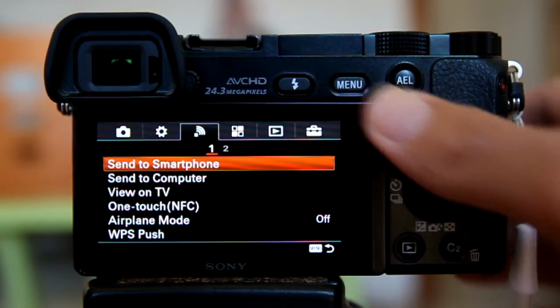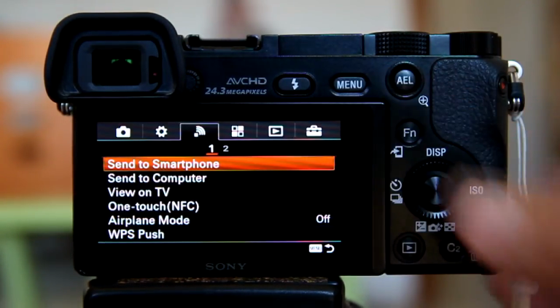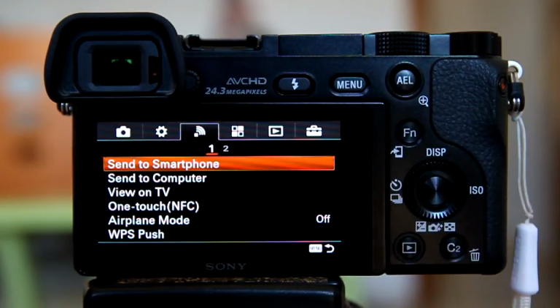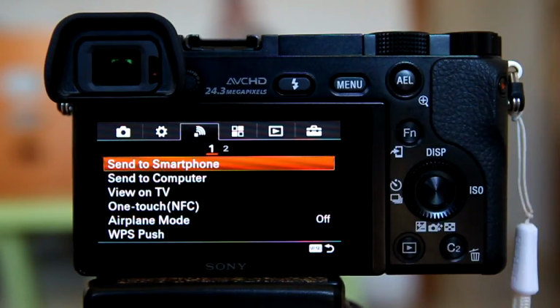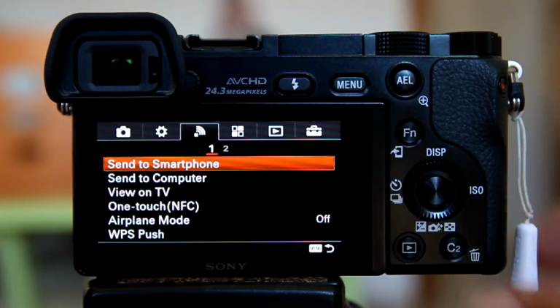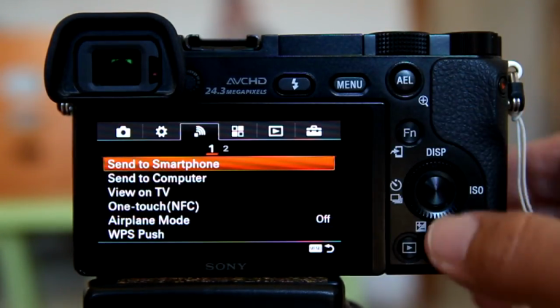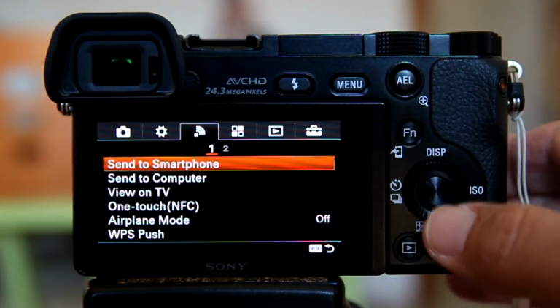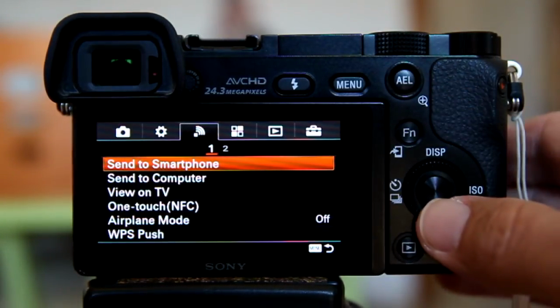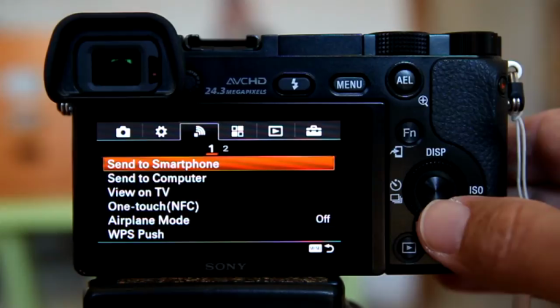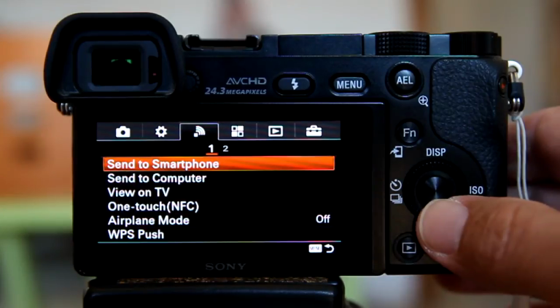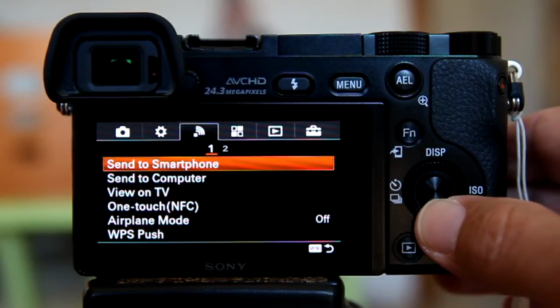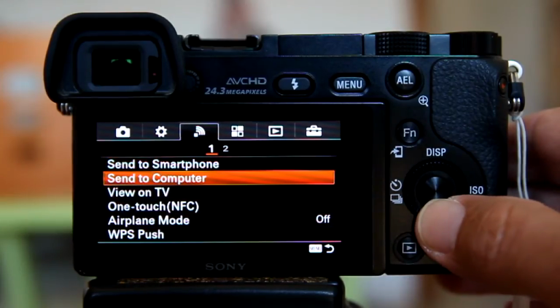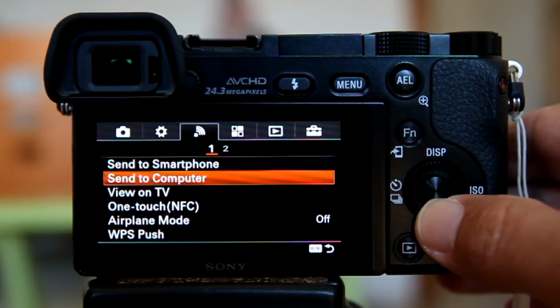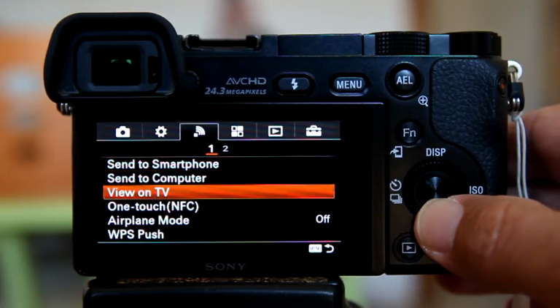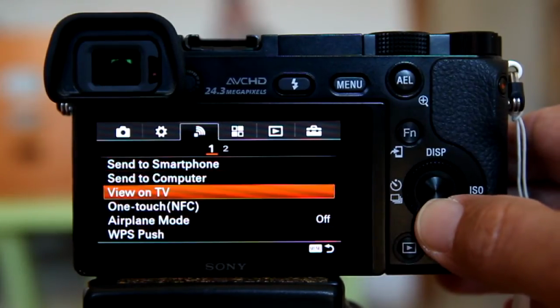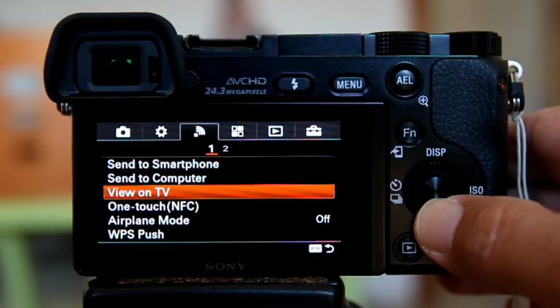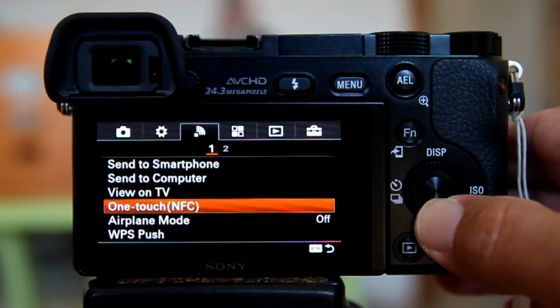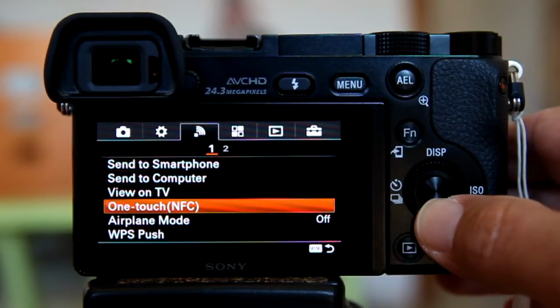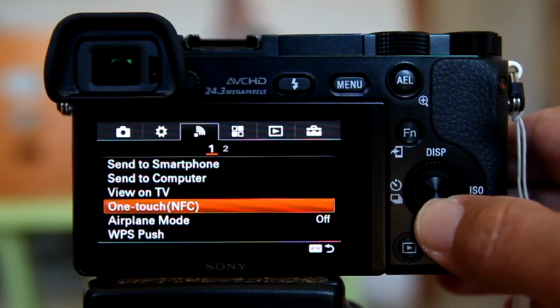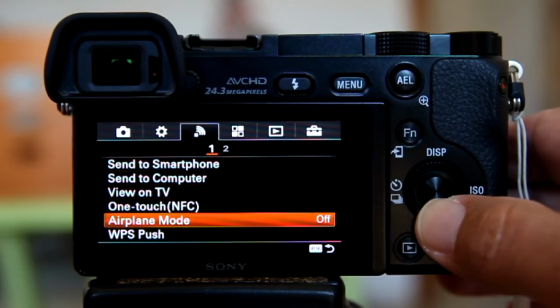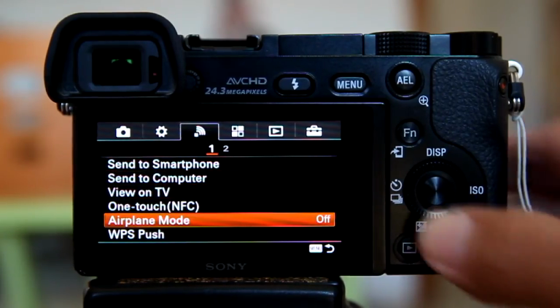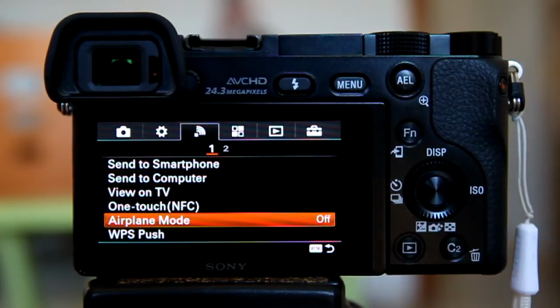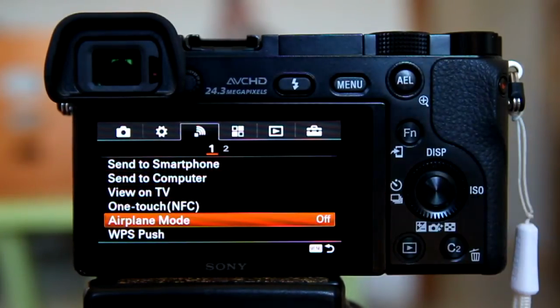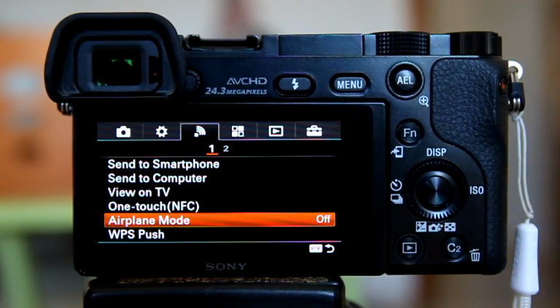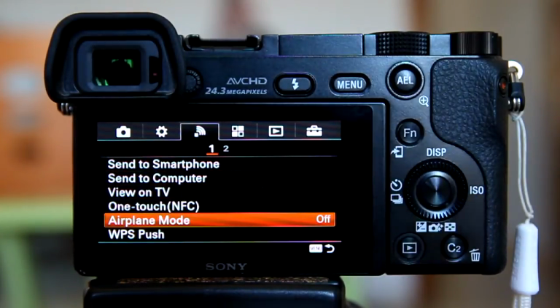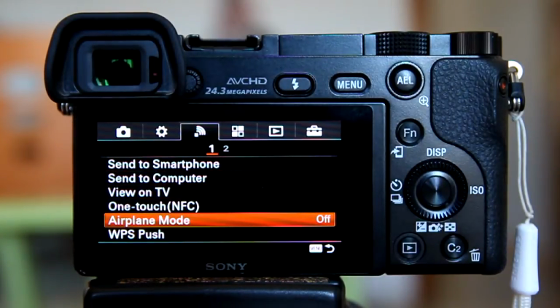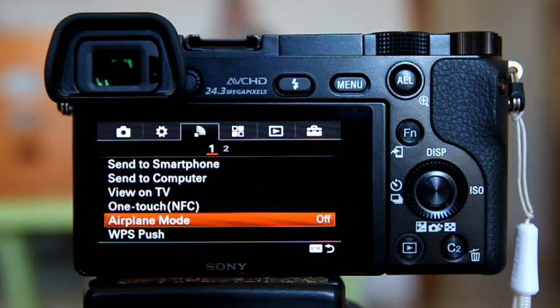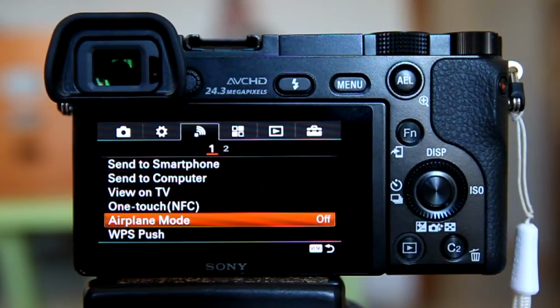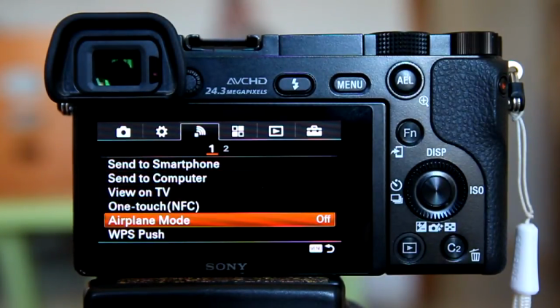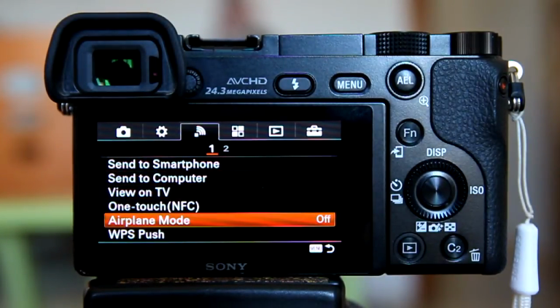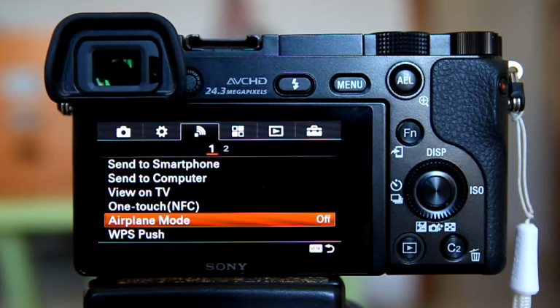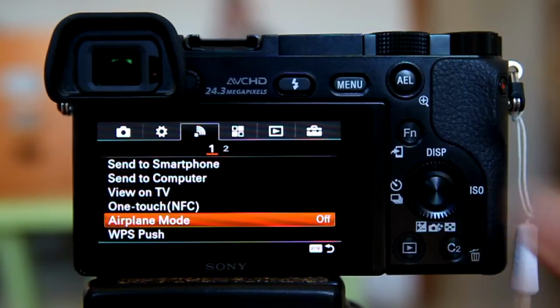Go to the Sony camera and in the menu, make sure you have the Airplane Mode off. Go to the menu here — Airplane Mode is located here. Make sure it is off.